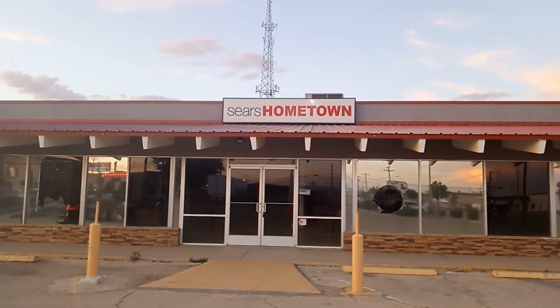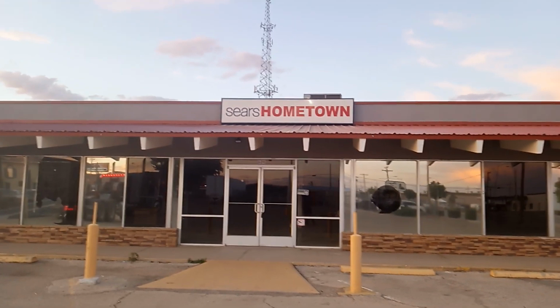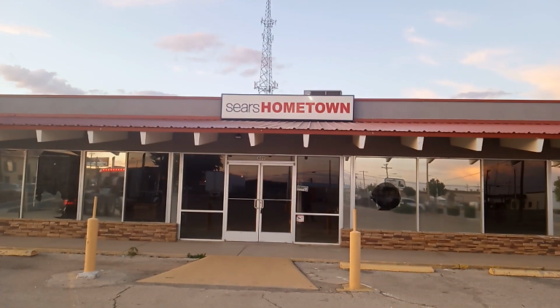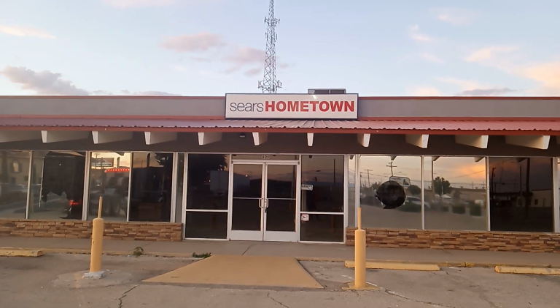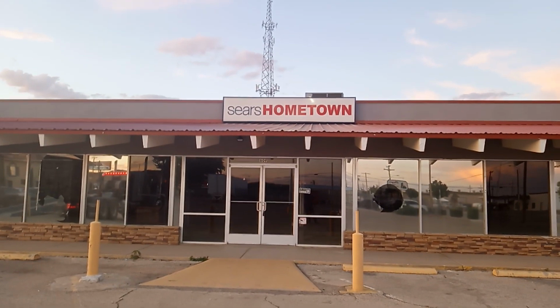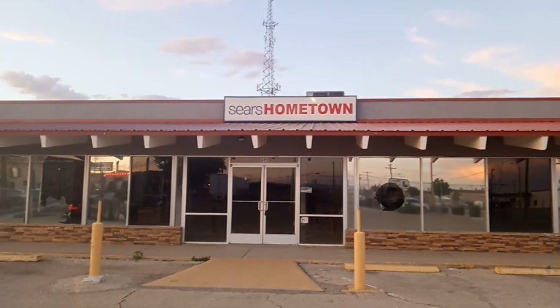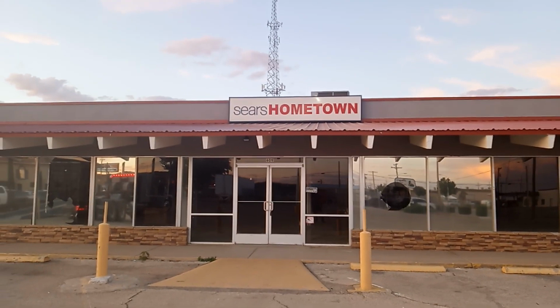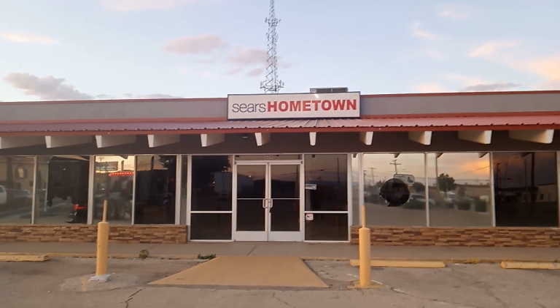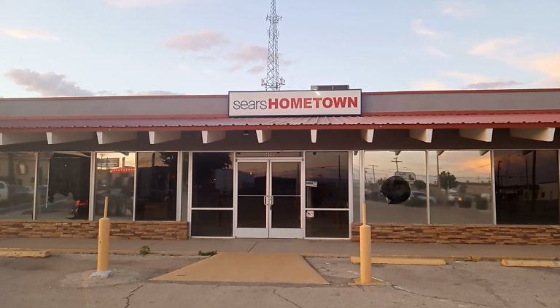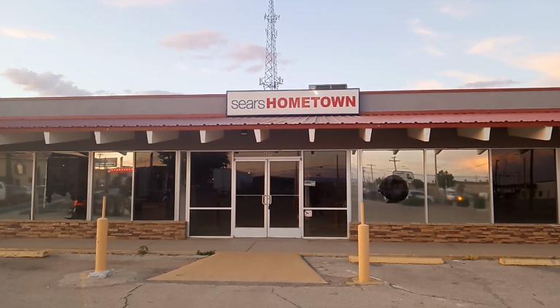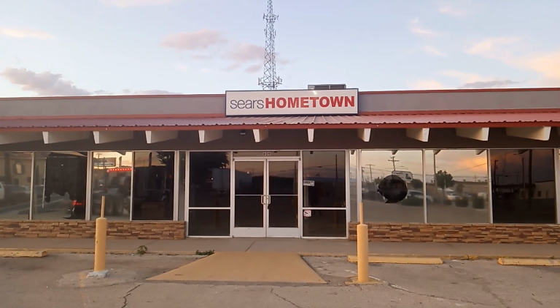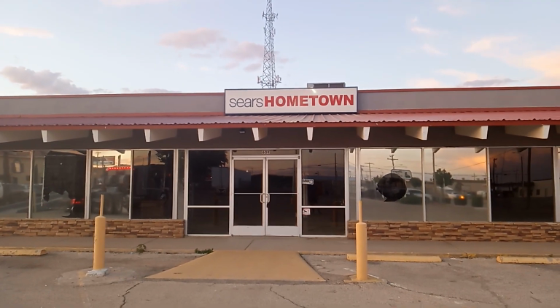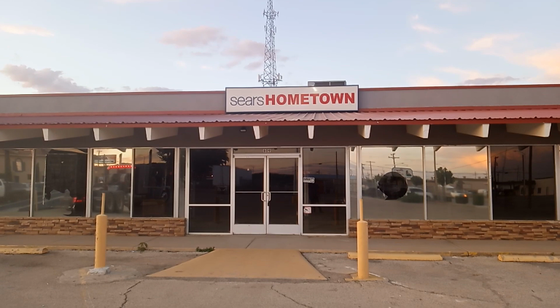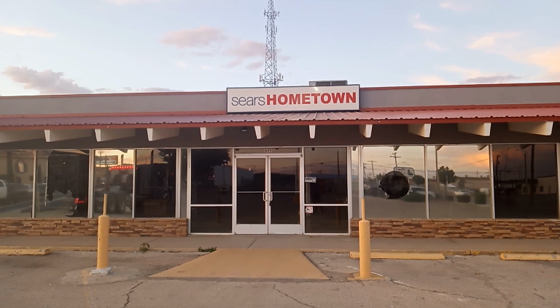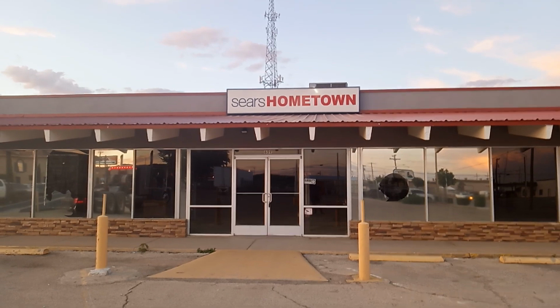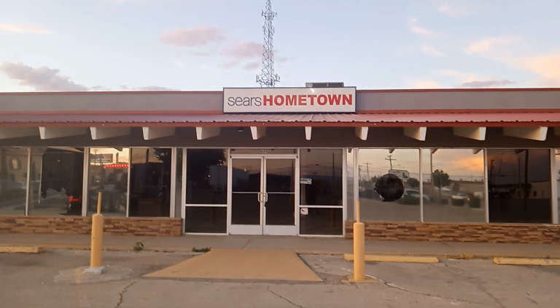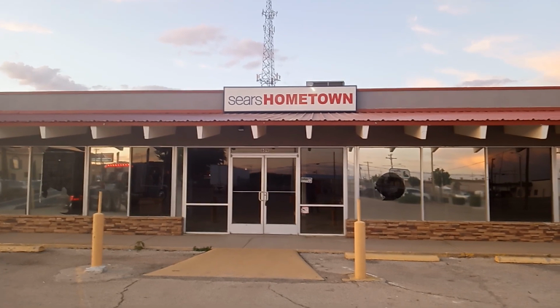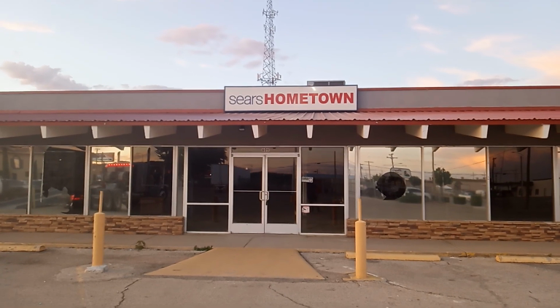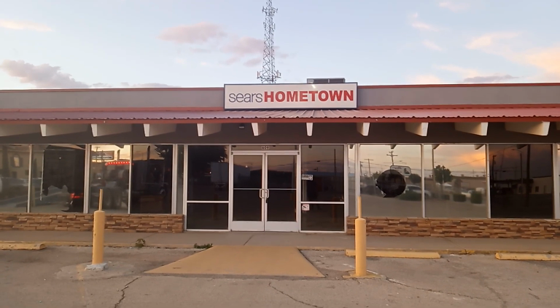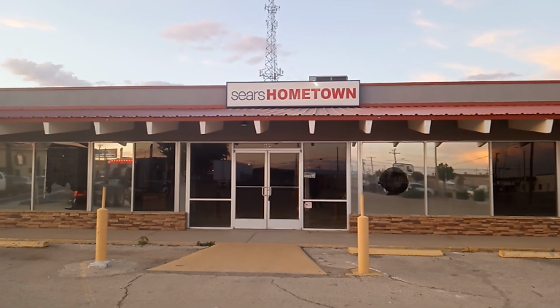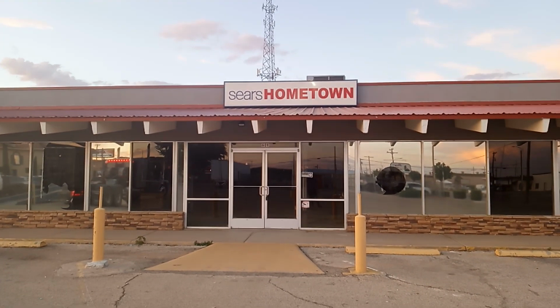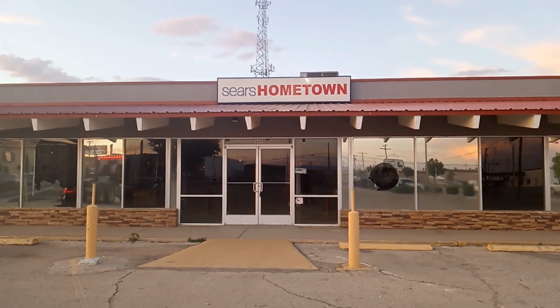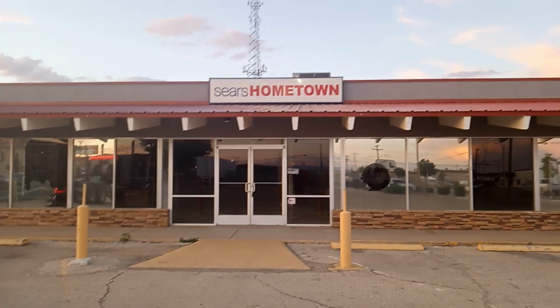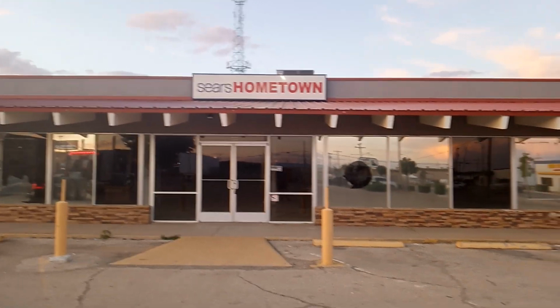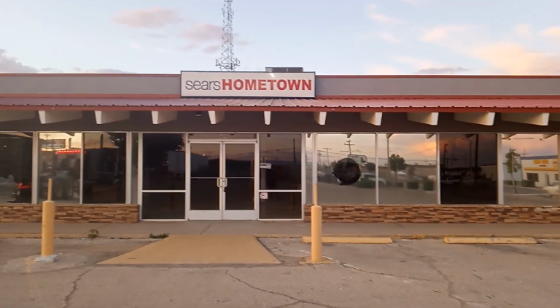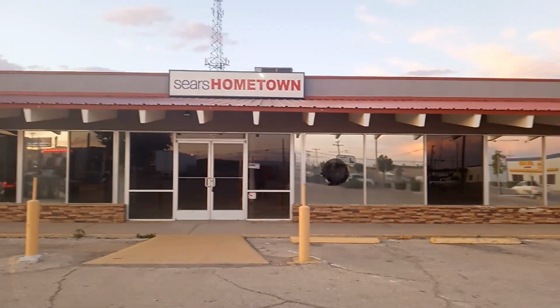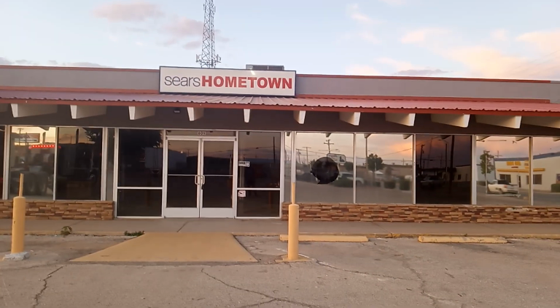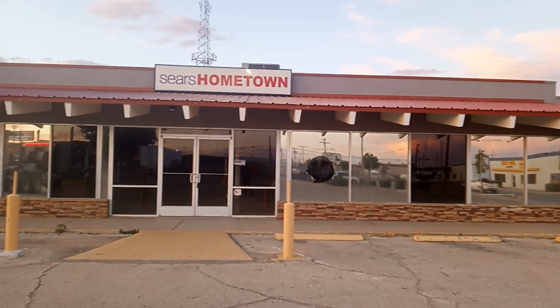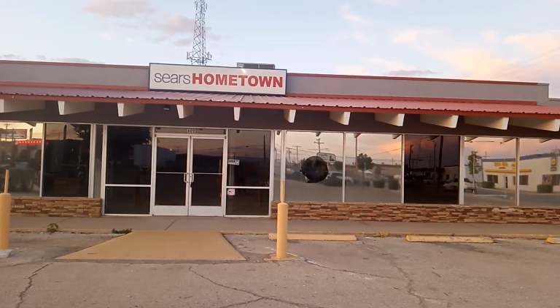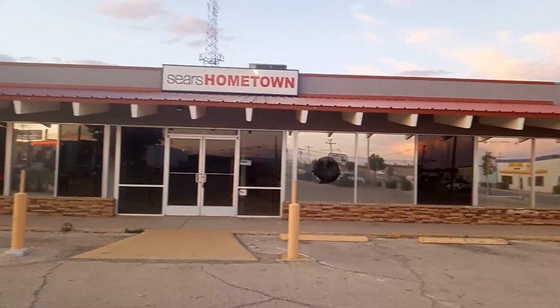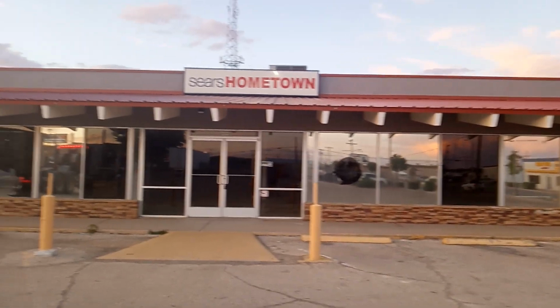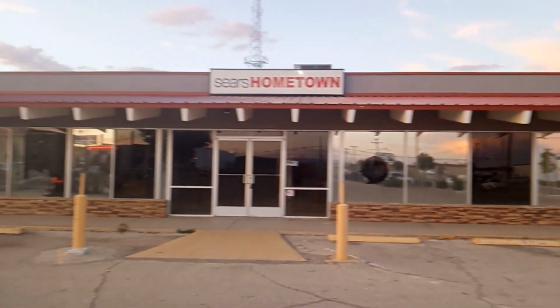Would you know it? I found a Sears — a Sears Hometown — and it still has its label.